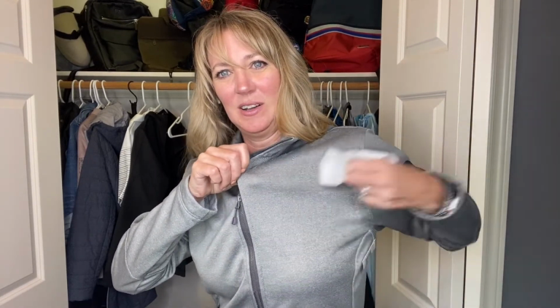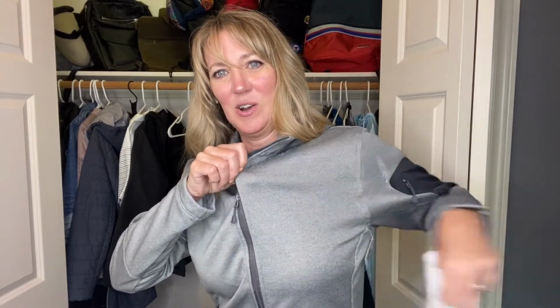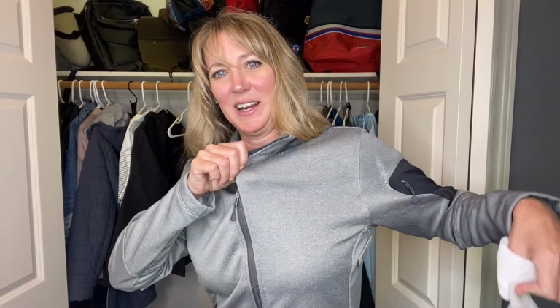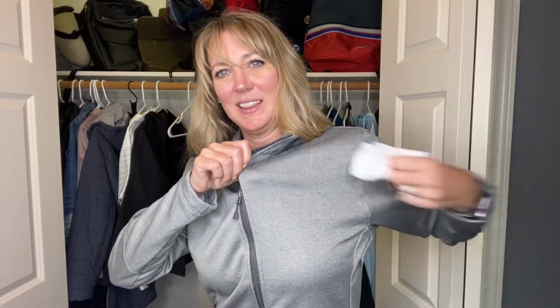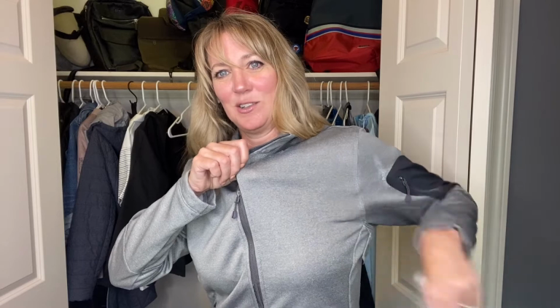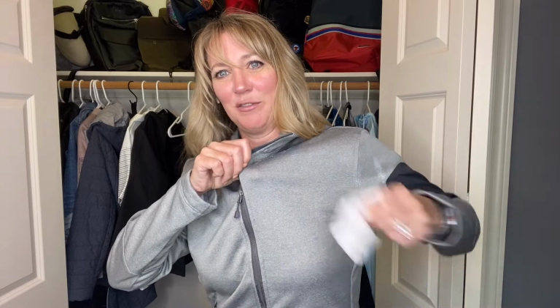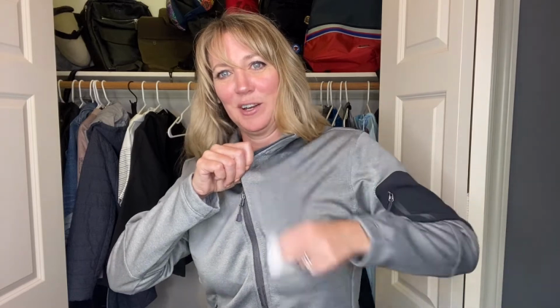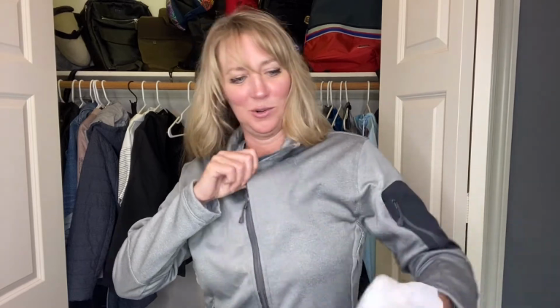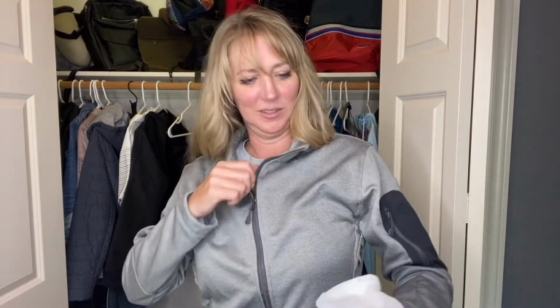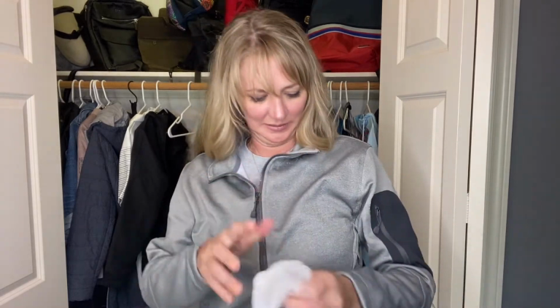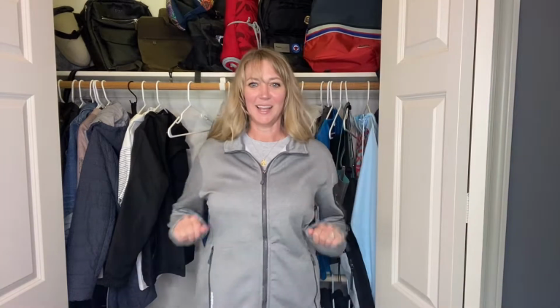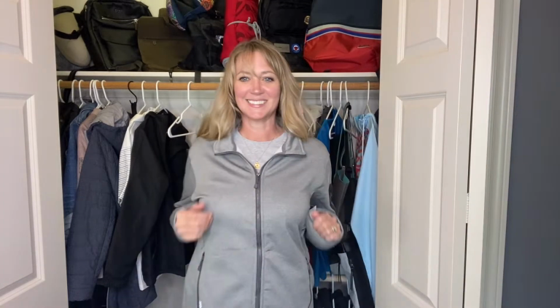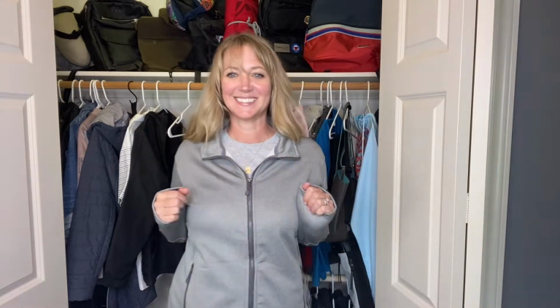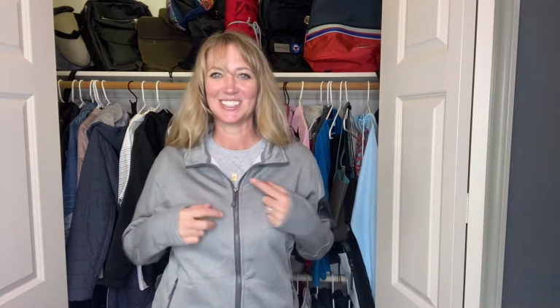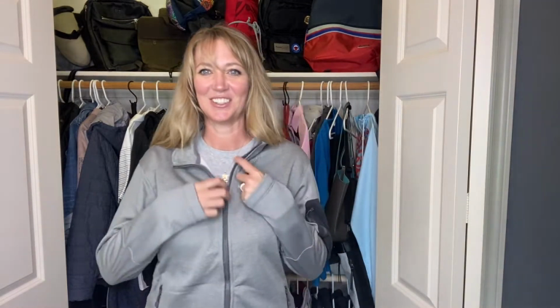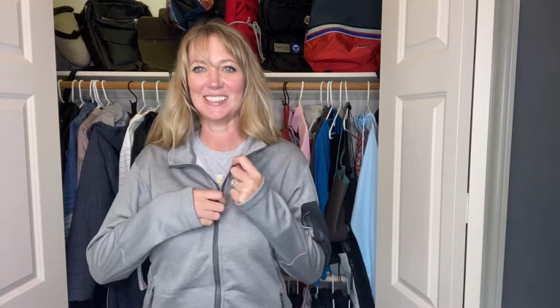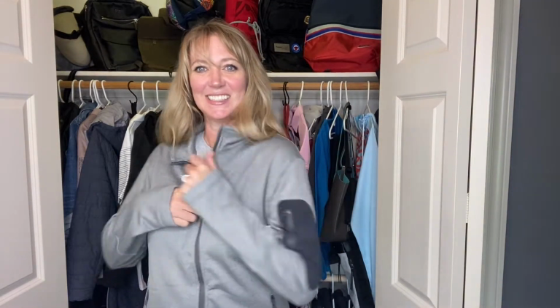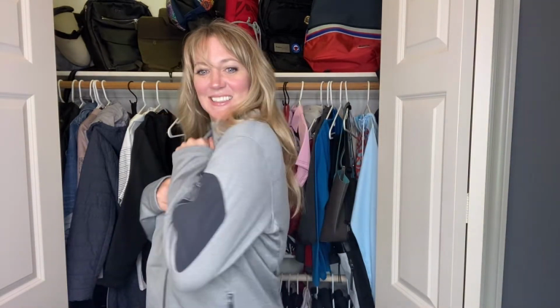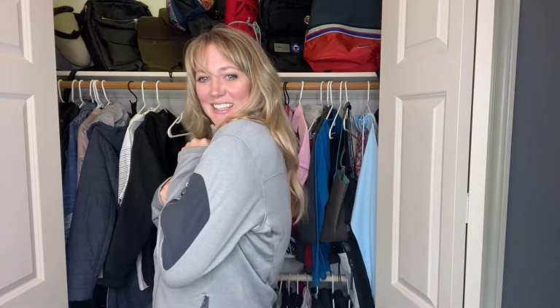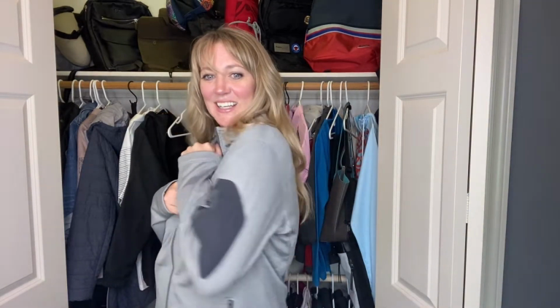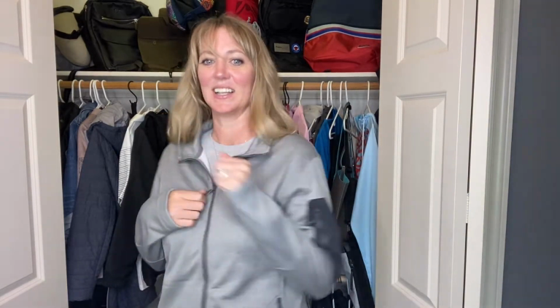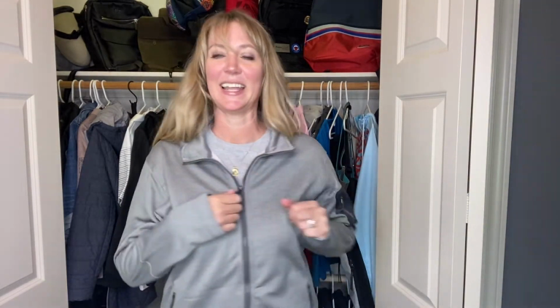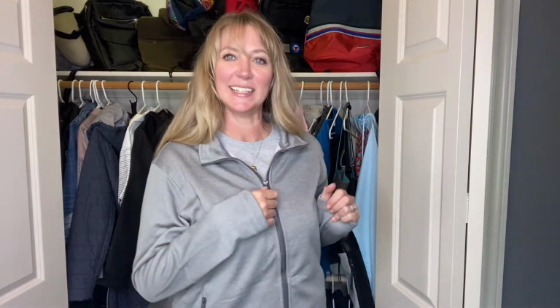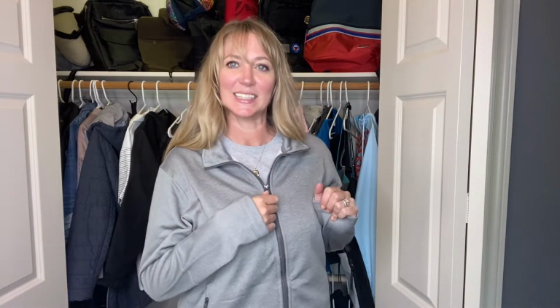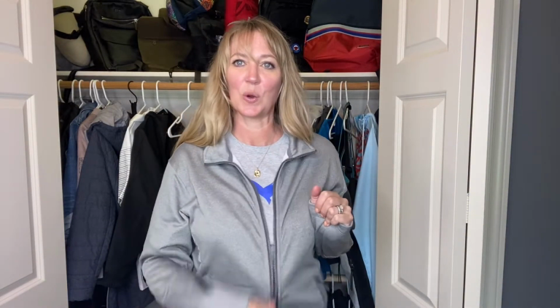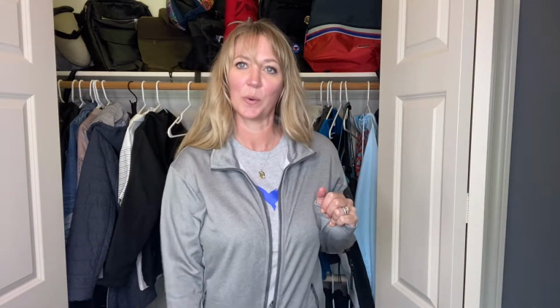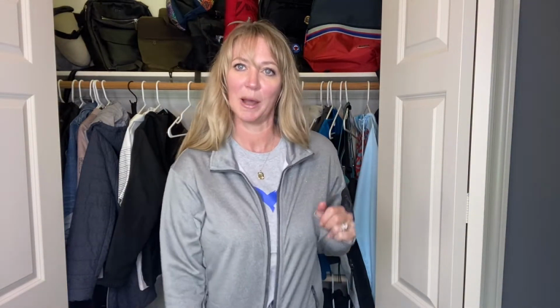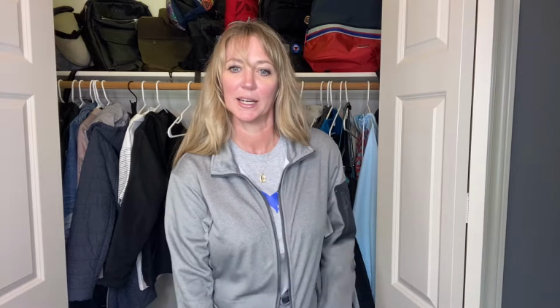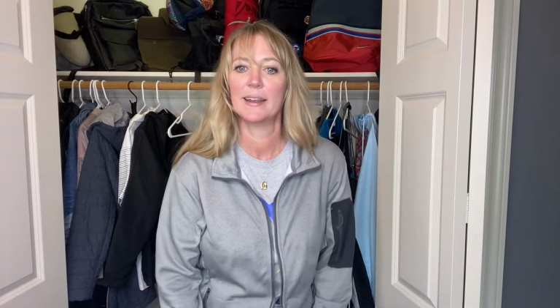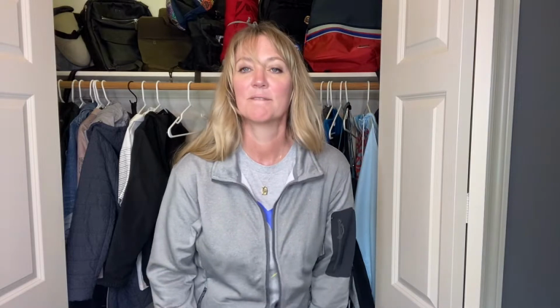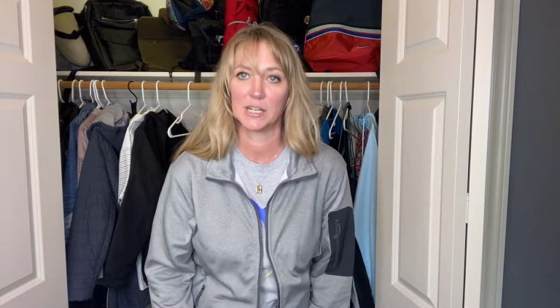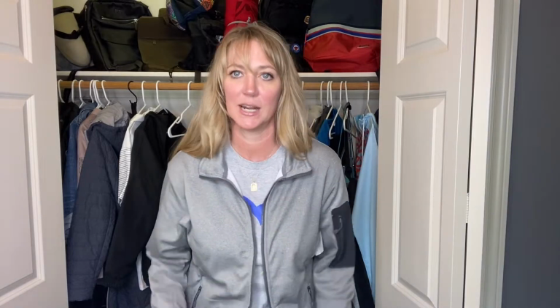Oh my God, that's so freaking cool! This is the Ladies Reebok Freestyle.